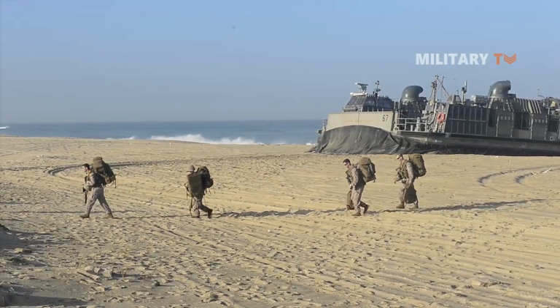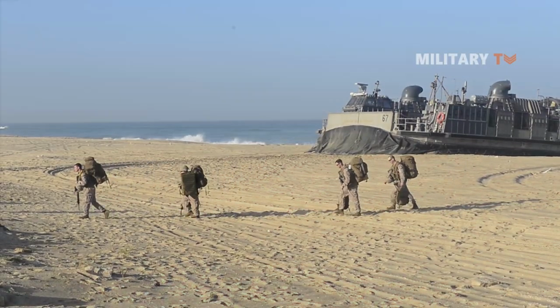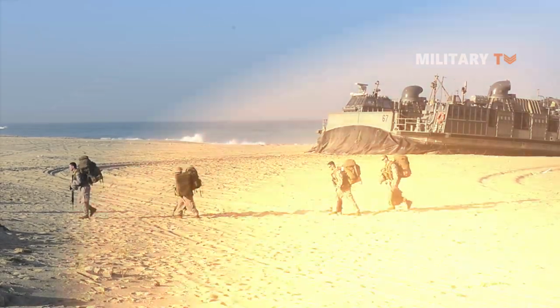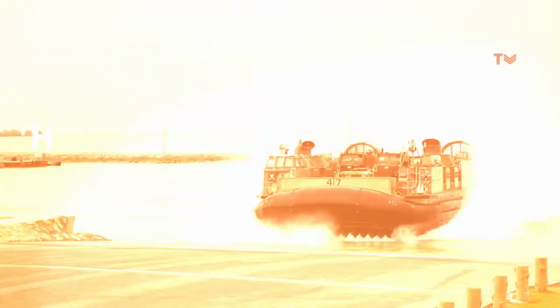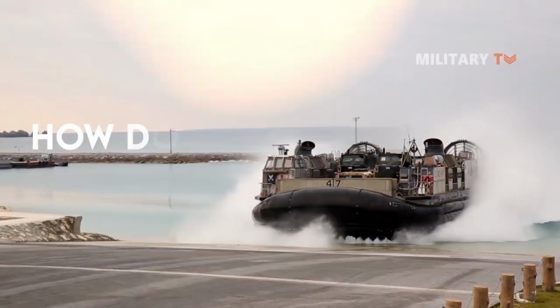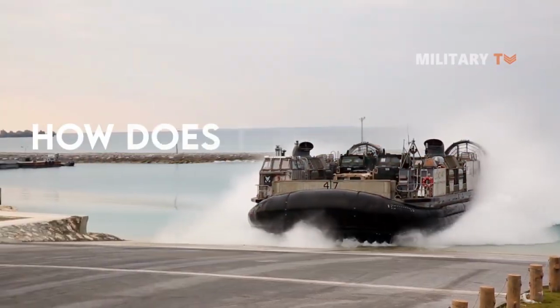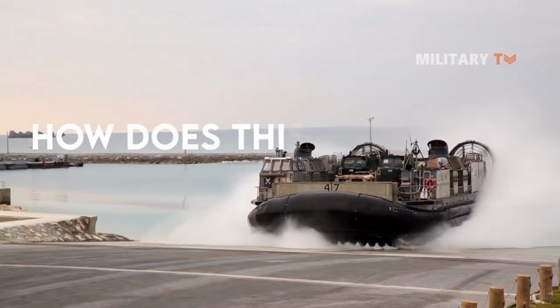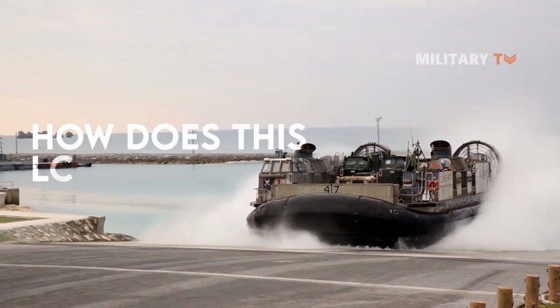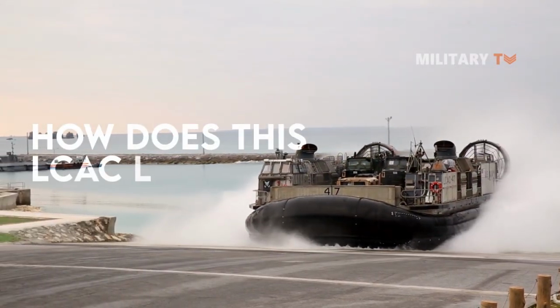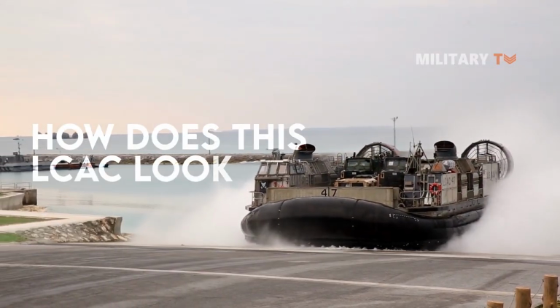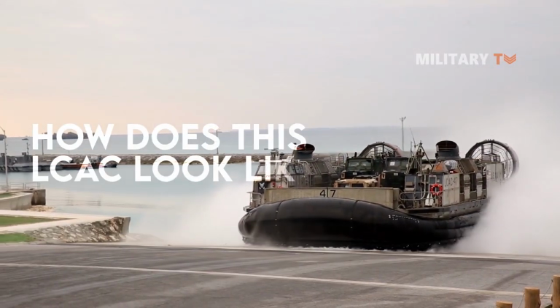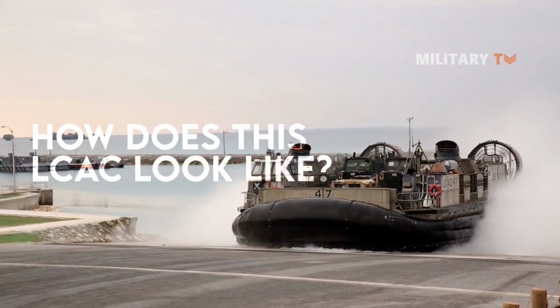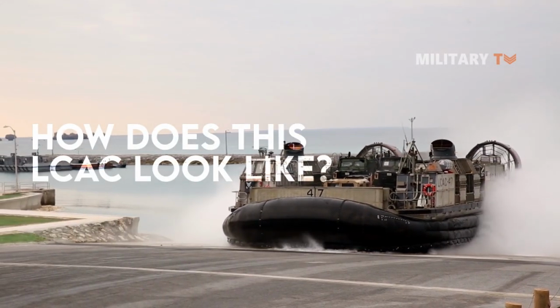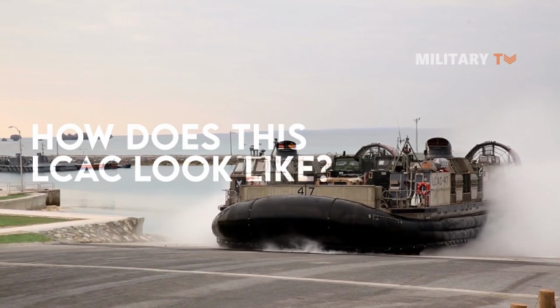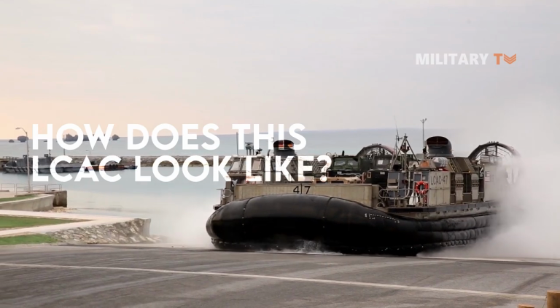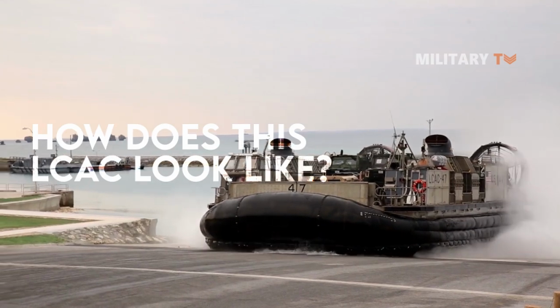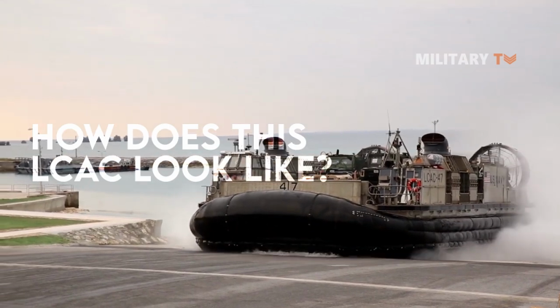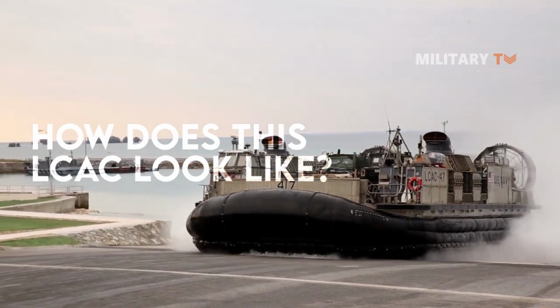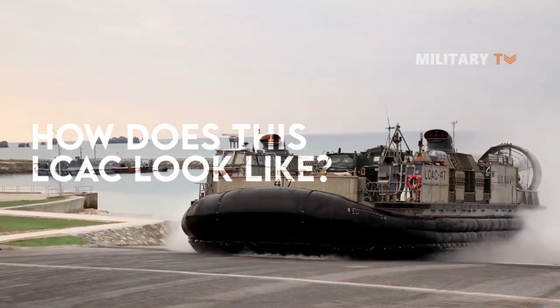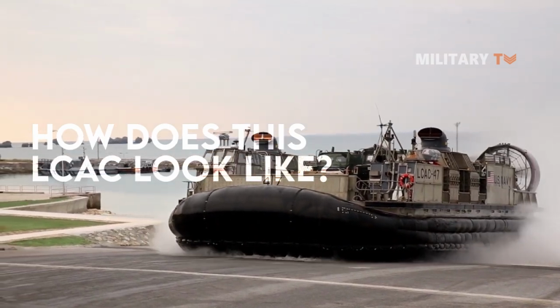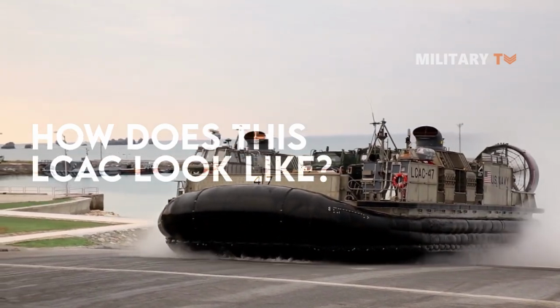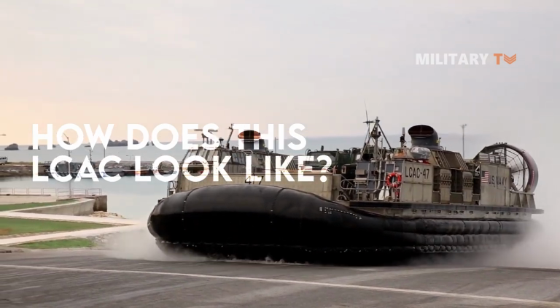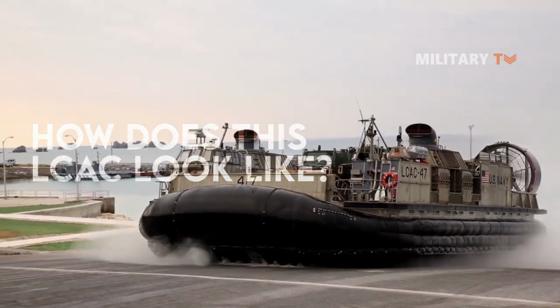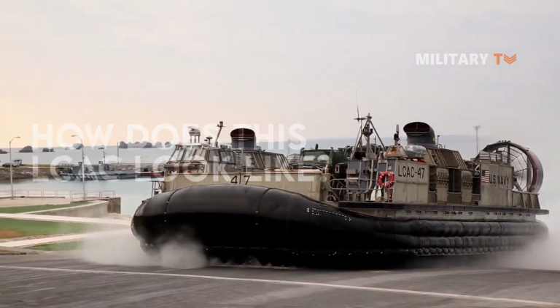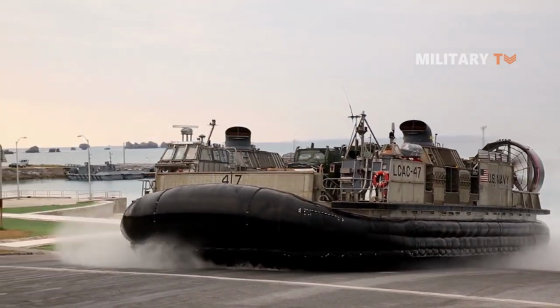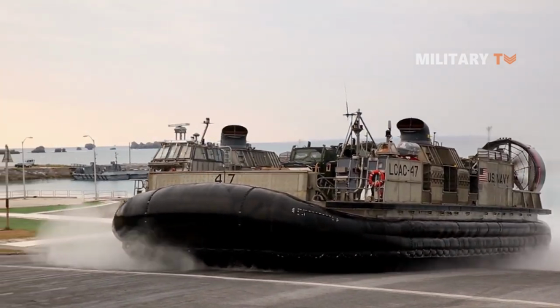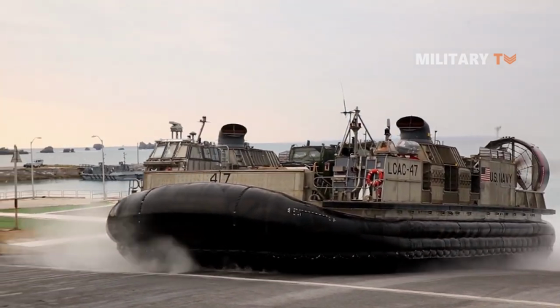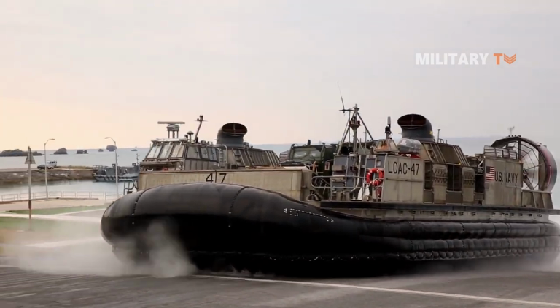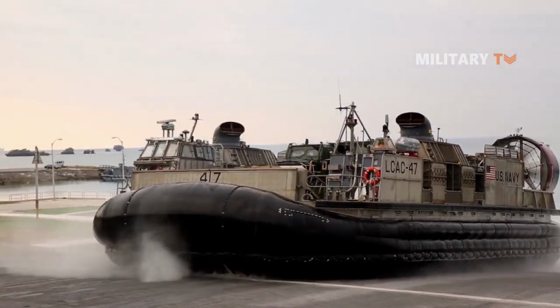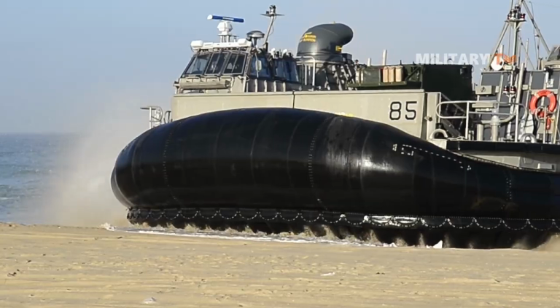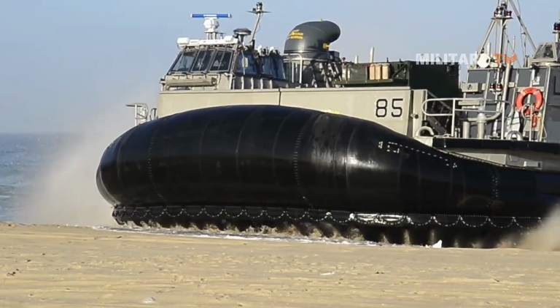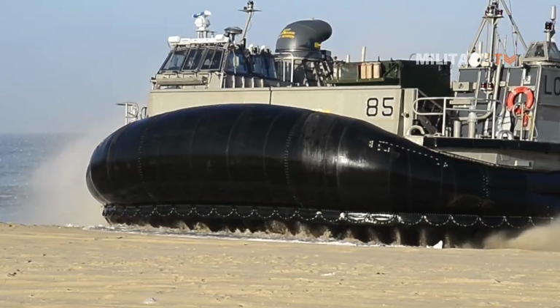So what does this LCAC look like? Well, don't go anywhere and stay tuned to this channel.